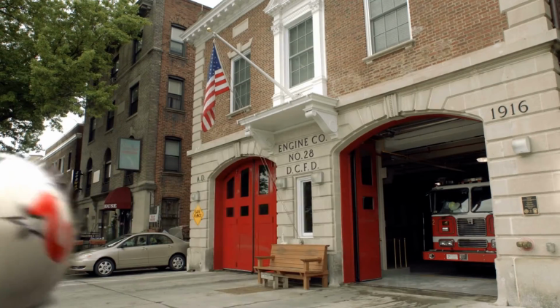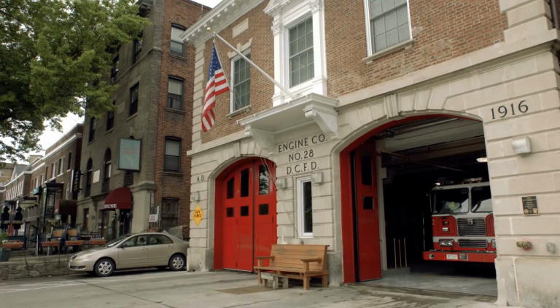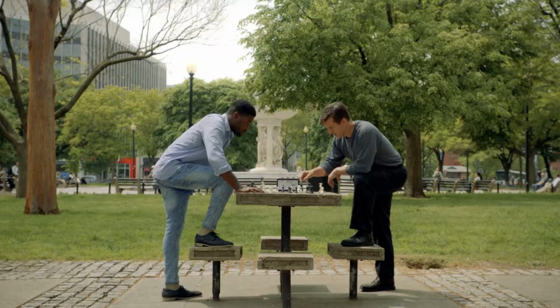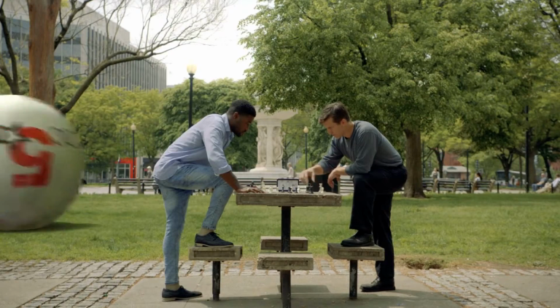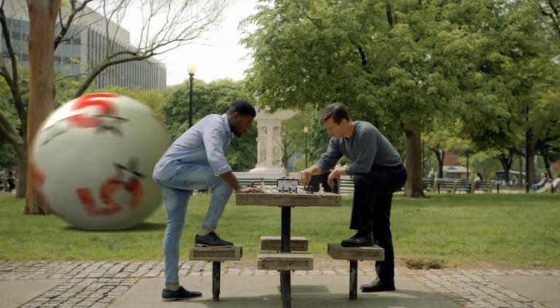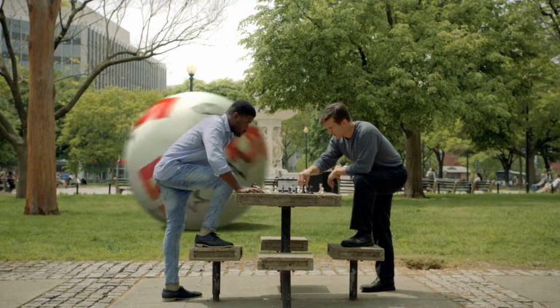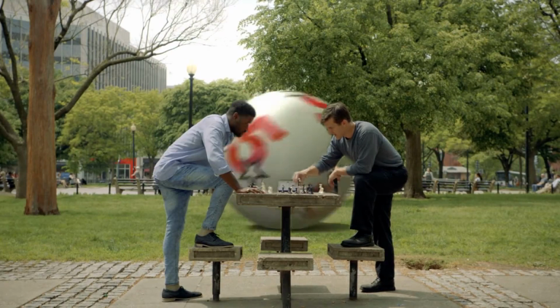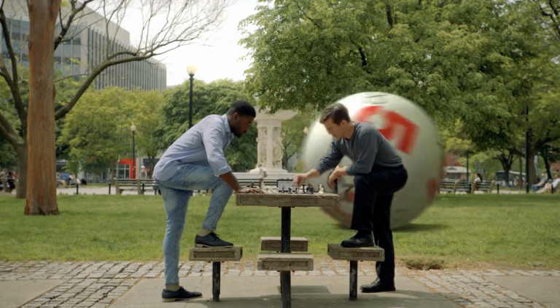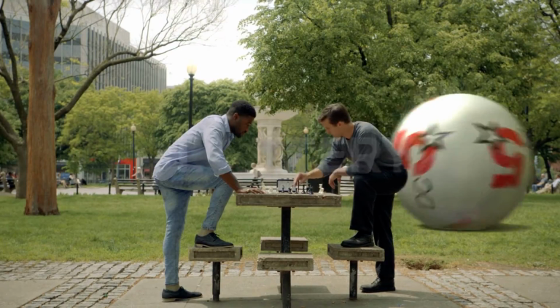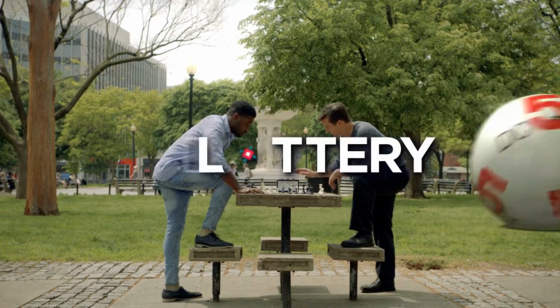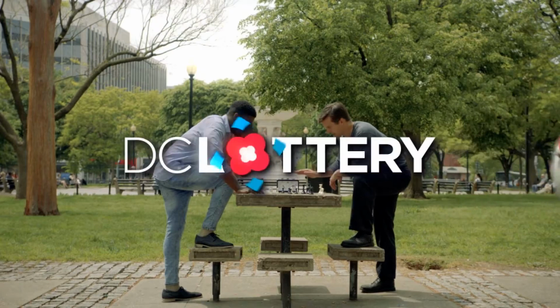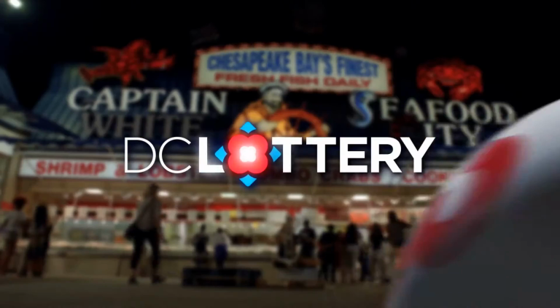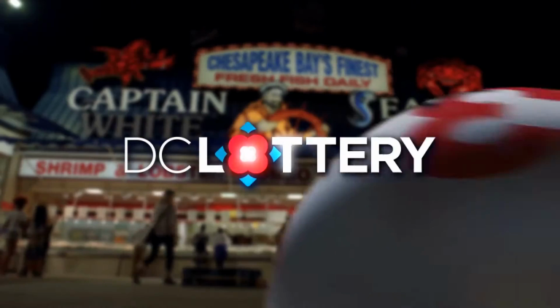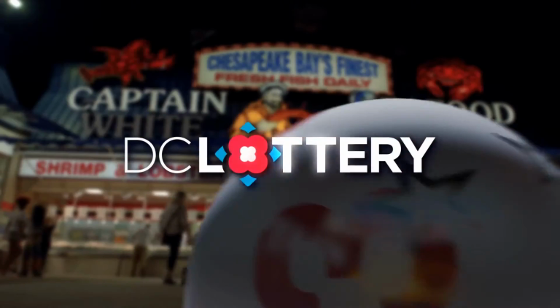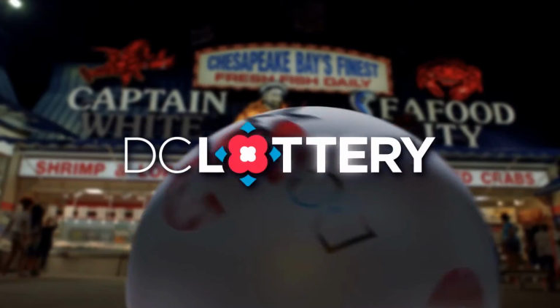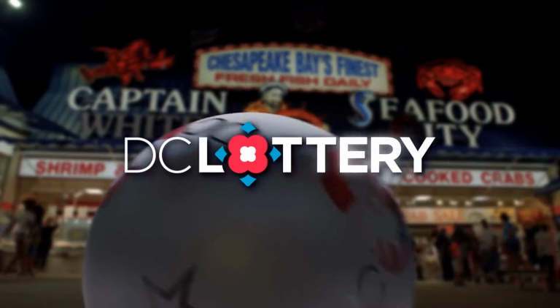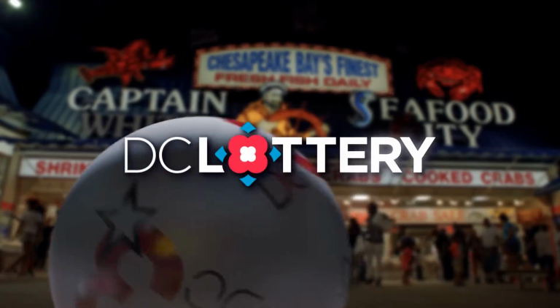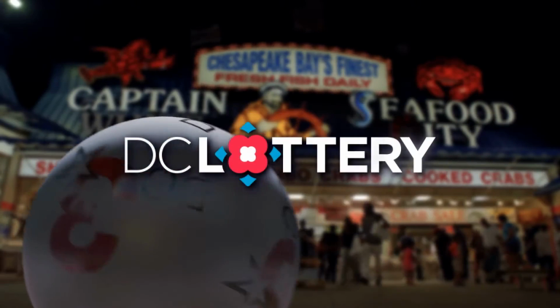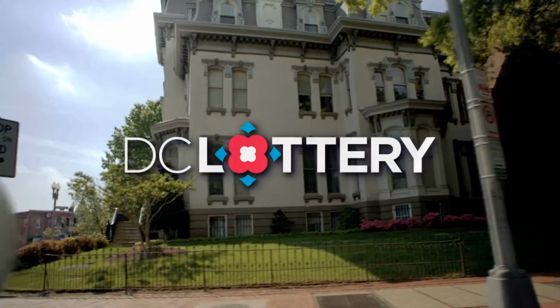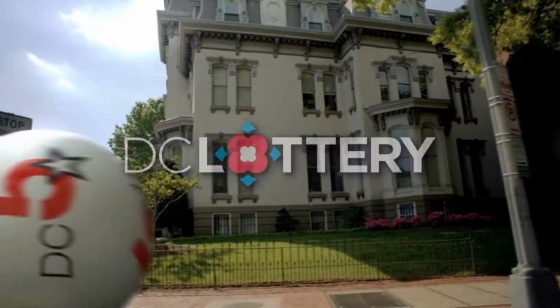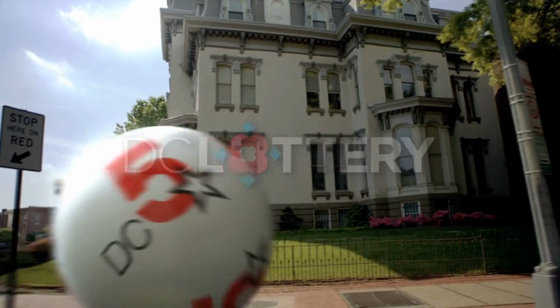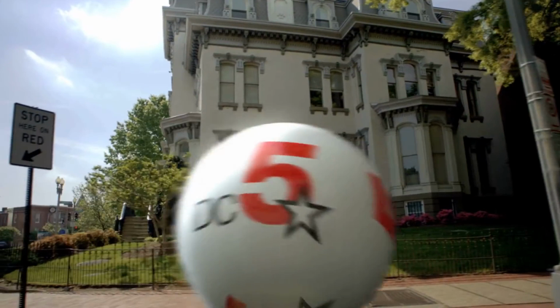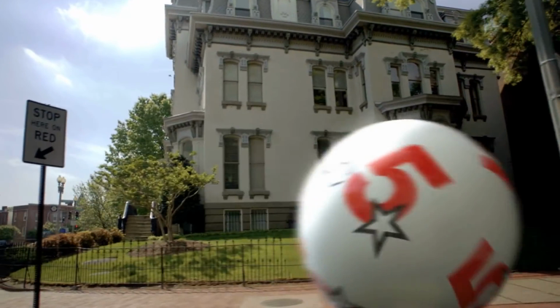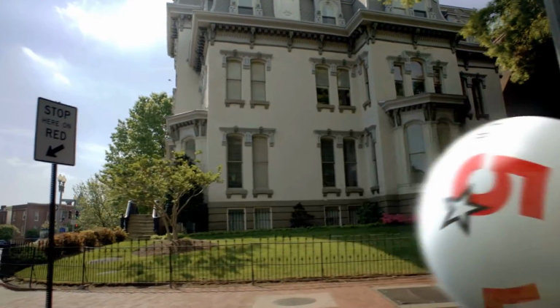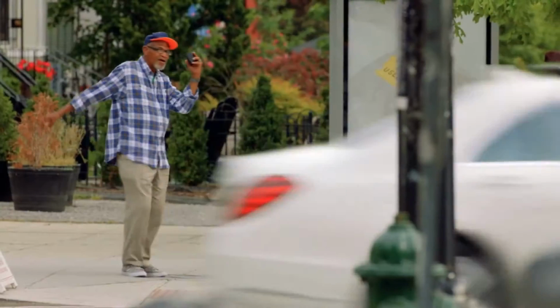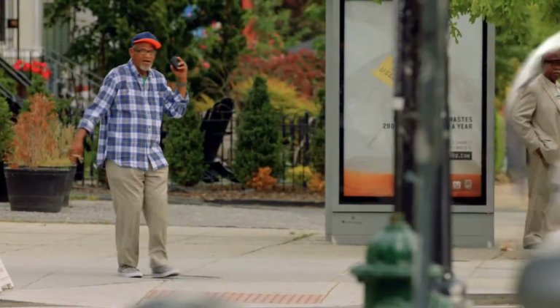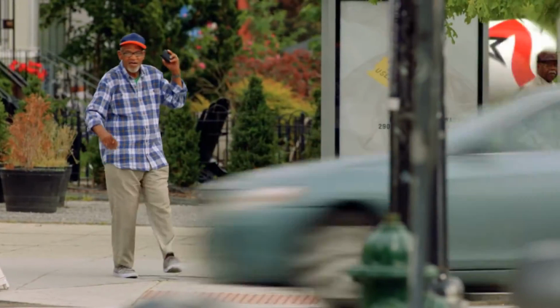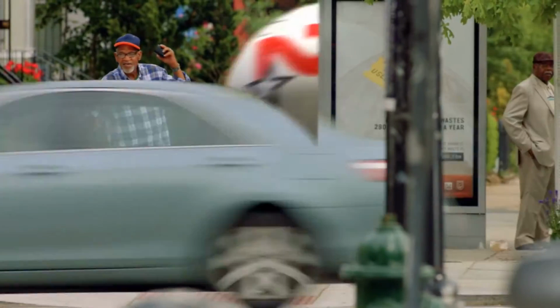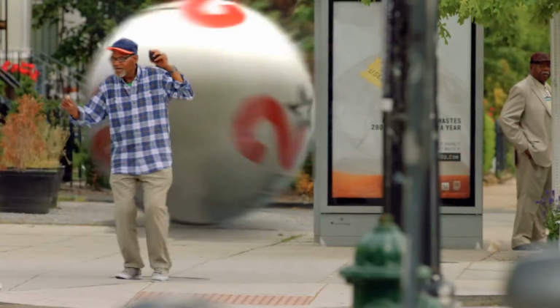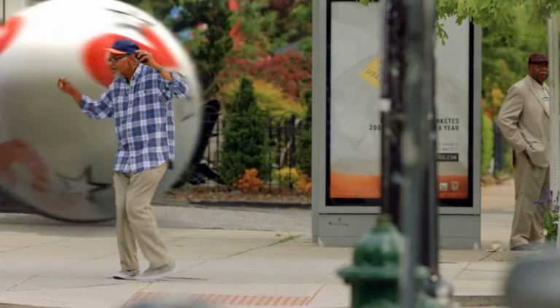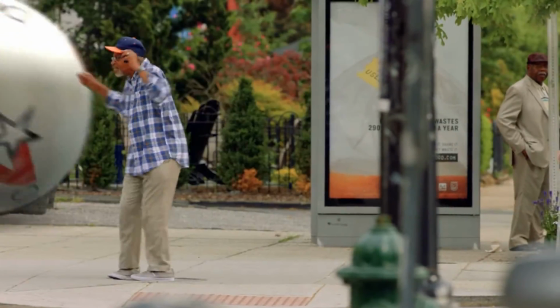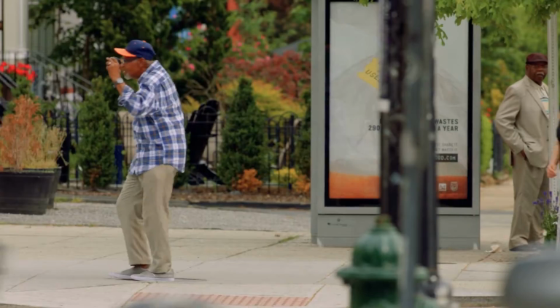Here are the winning numbers for the DC Lottery Drawings for Wednesday, March 6th, 2019.